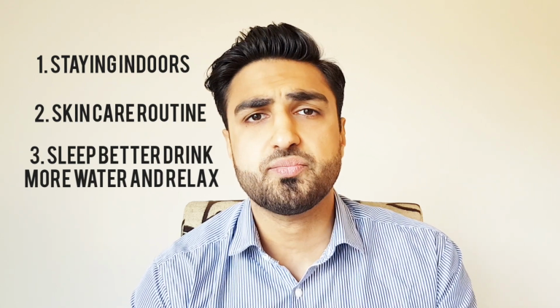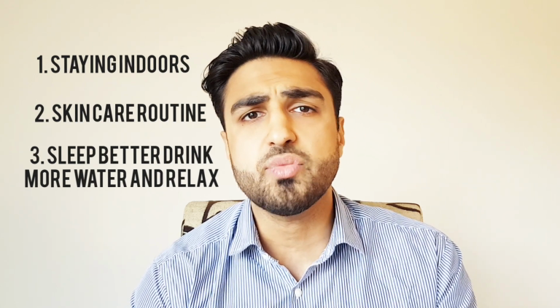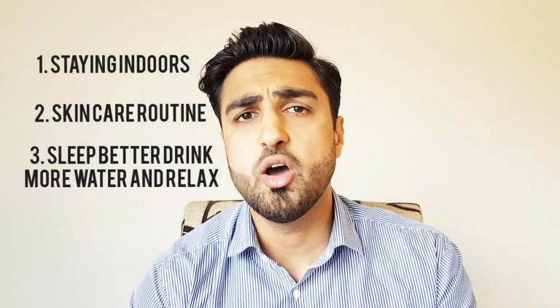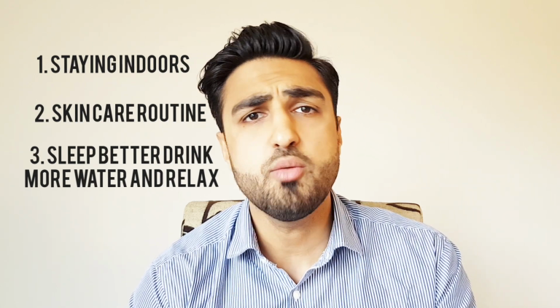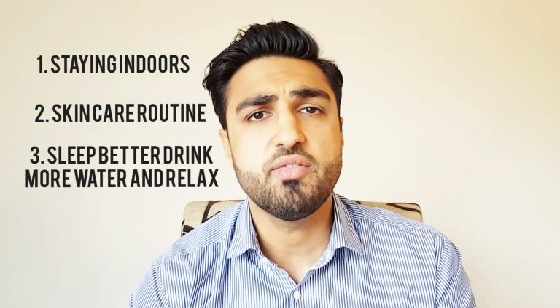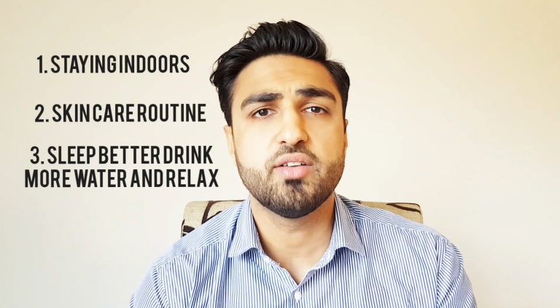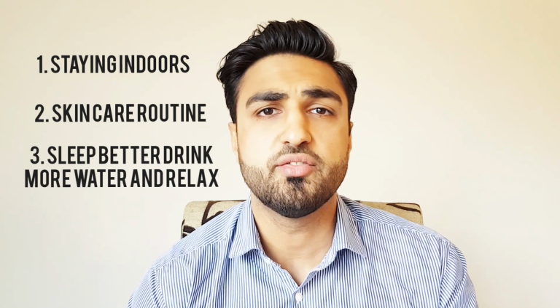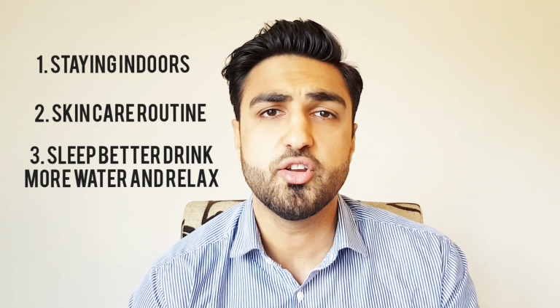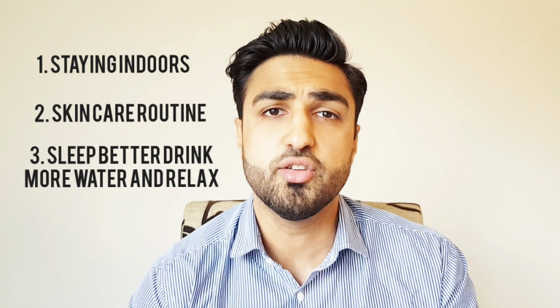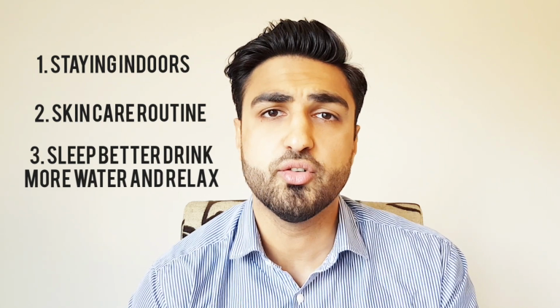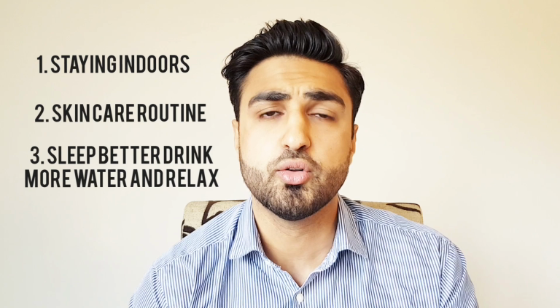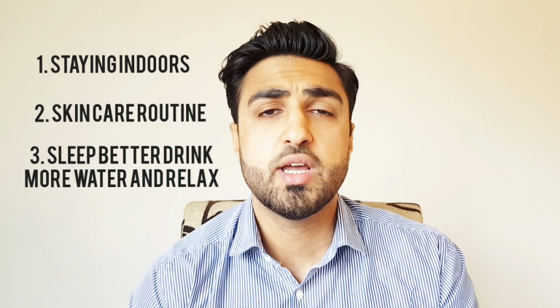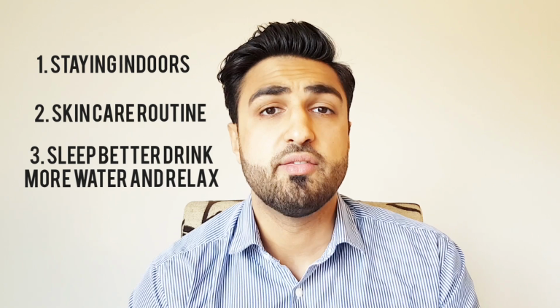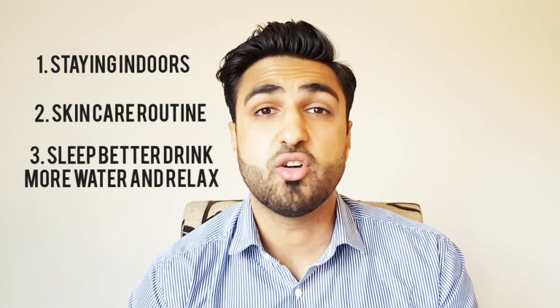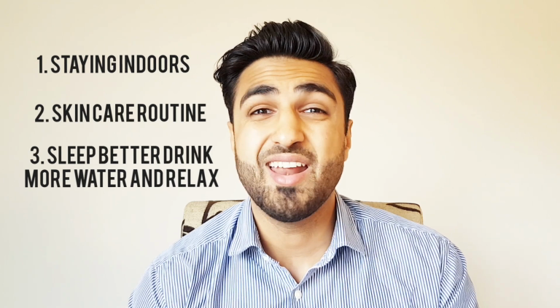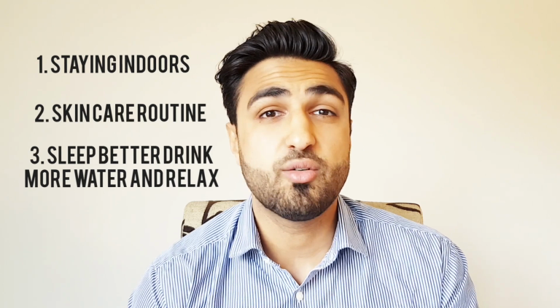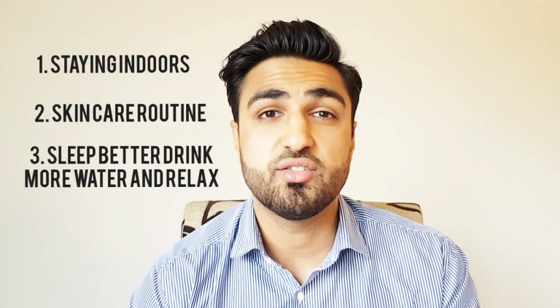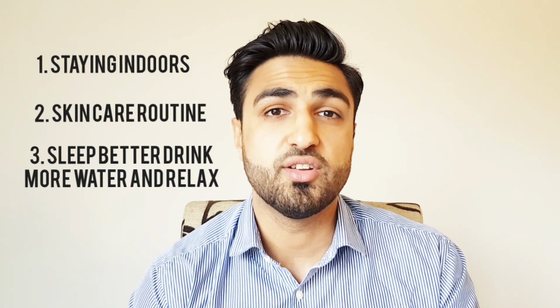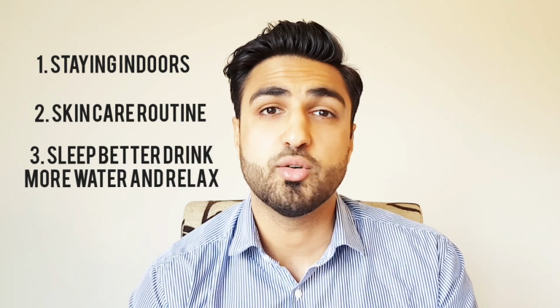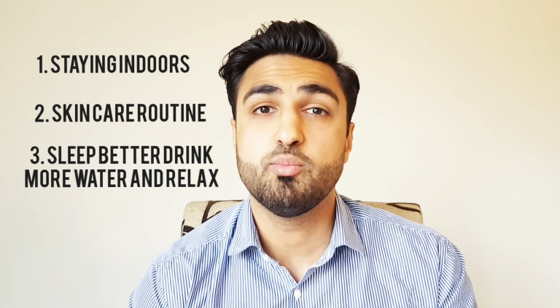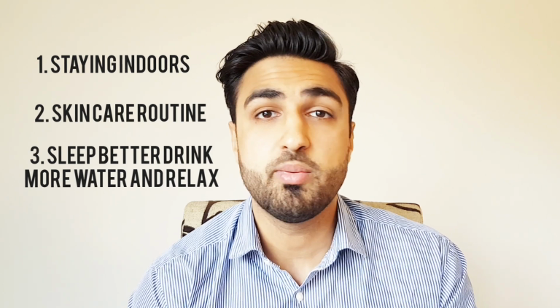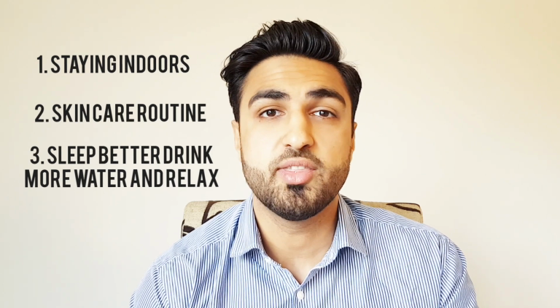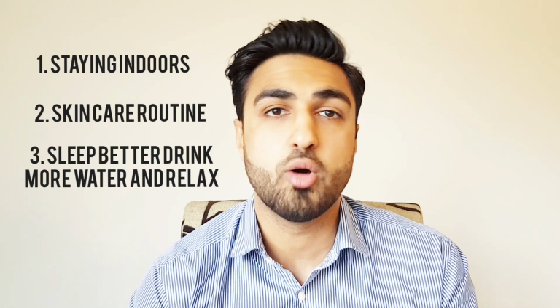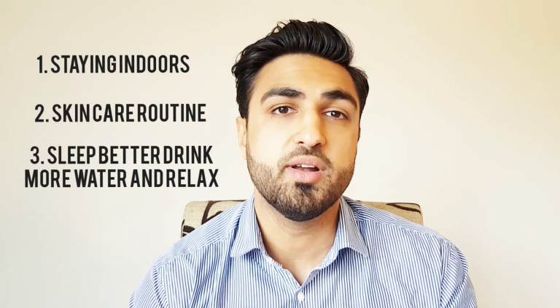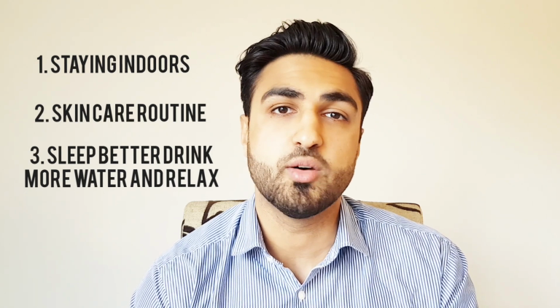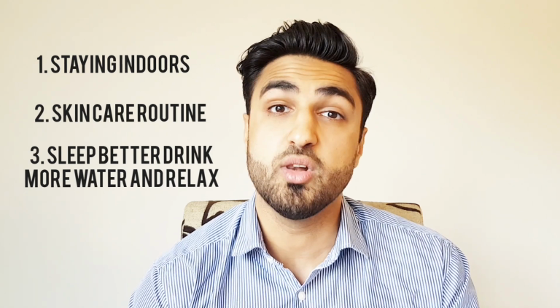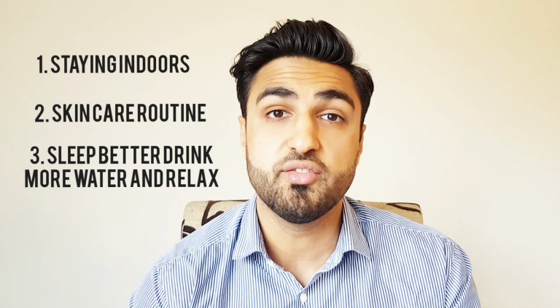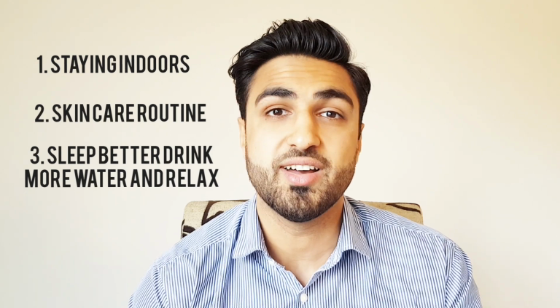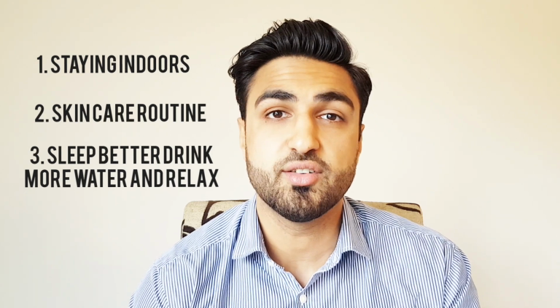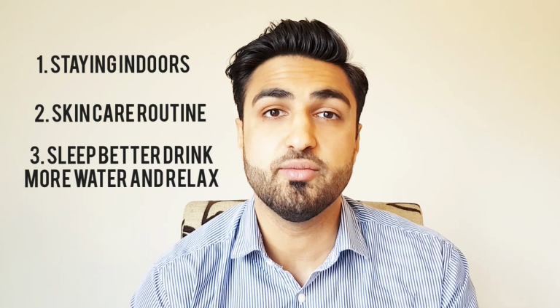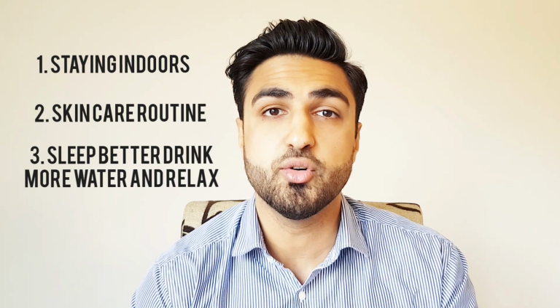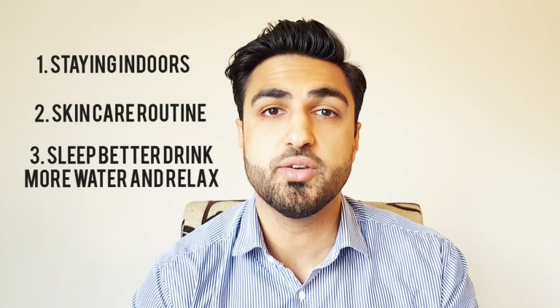I hope you found this video useful. If you've got any questions at all, pop them in the comments and we'd love to answer them for you.